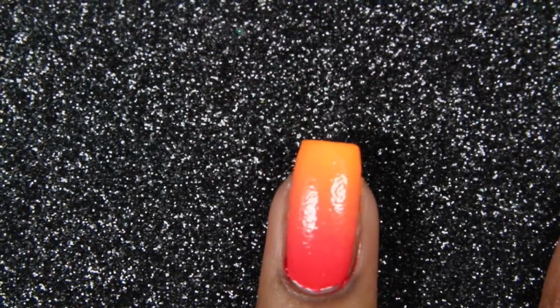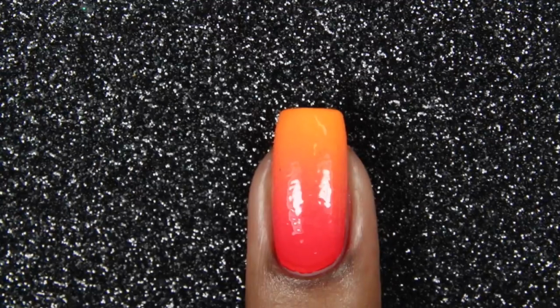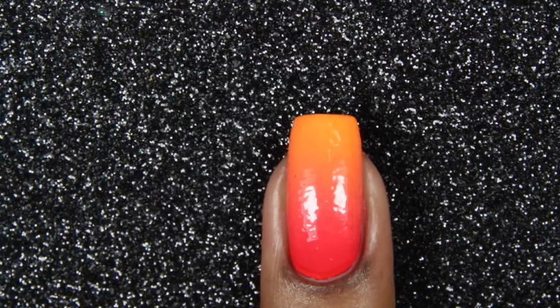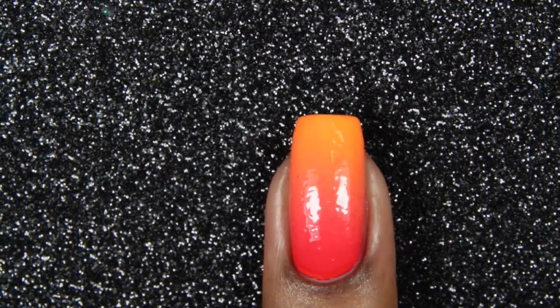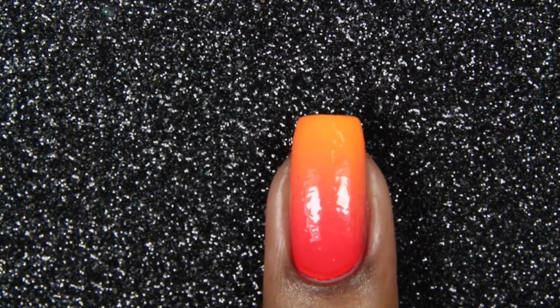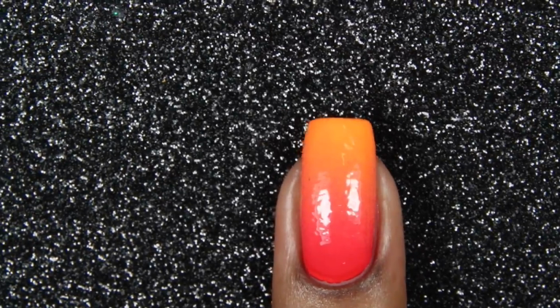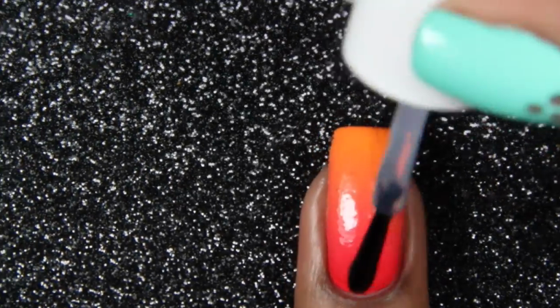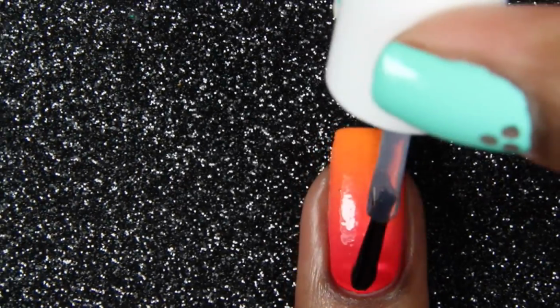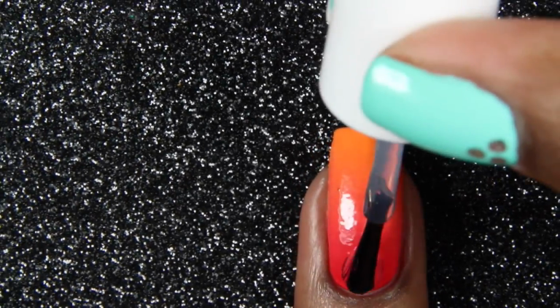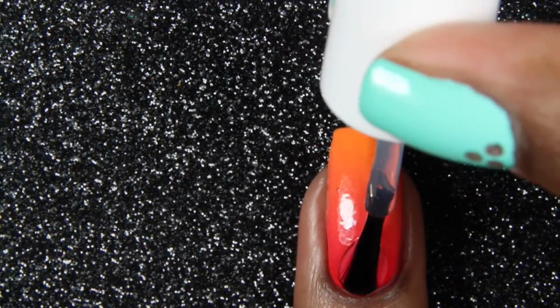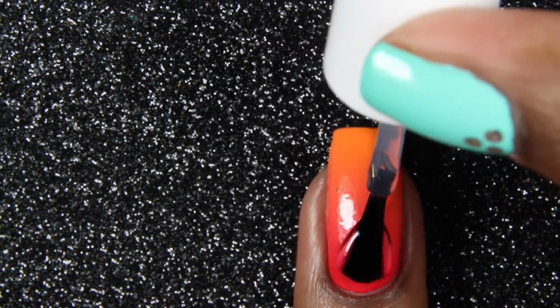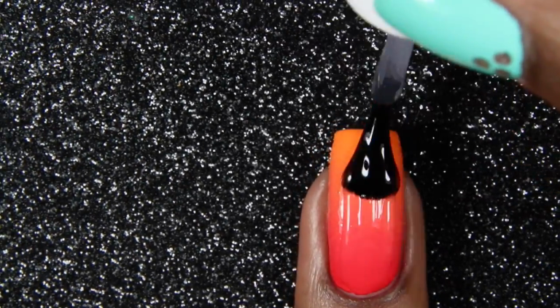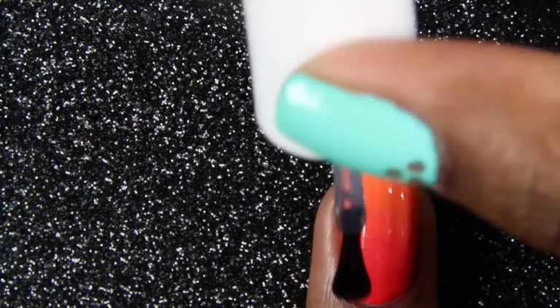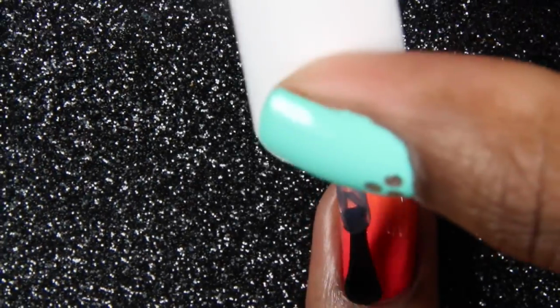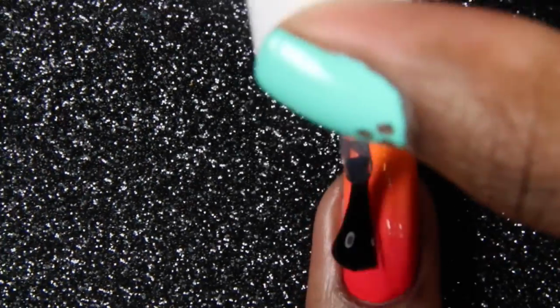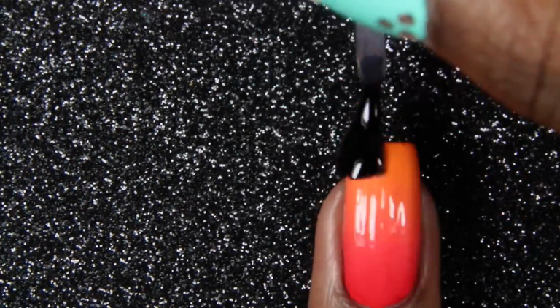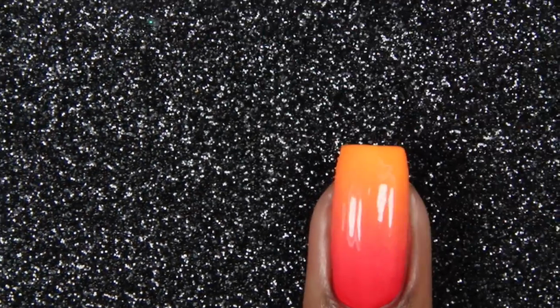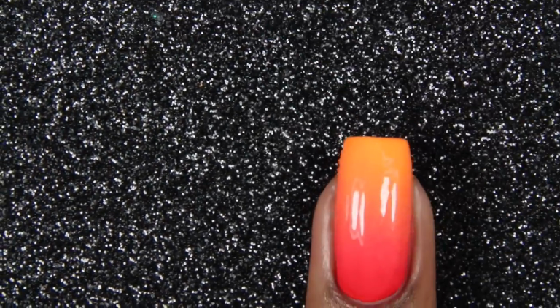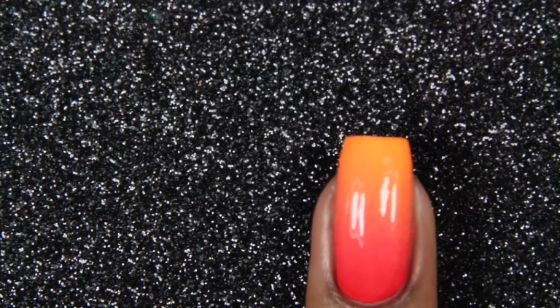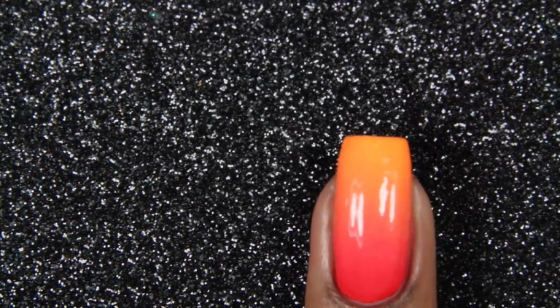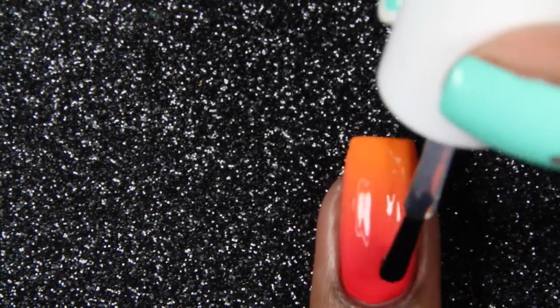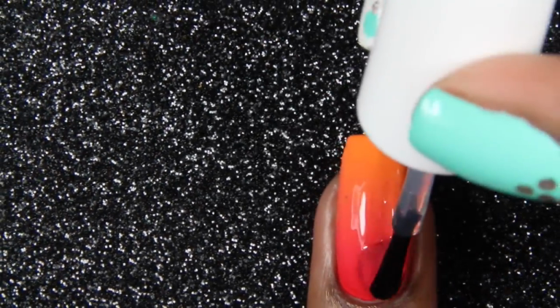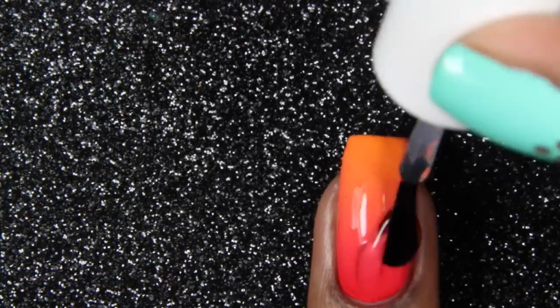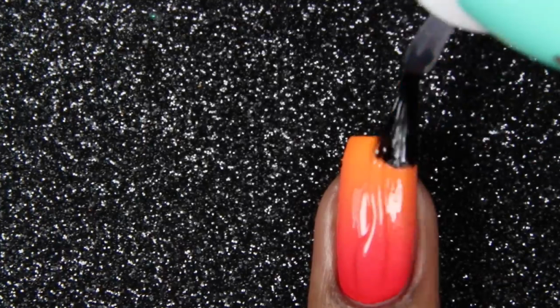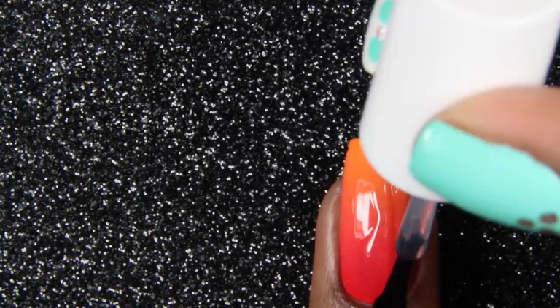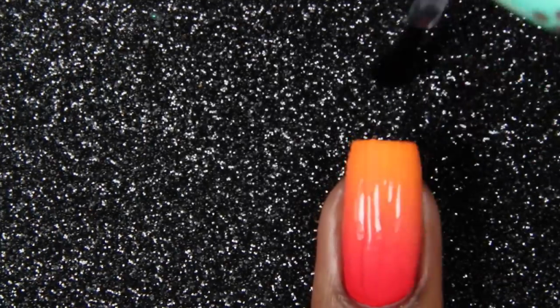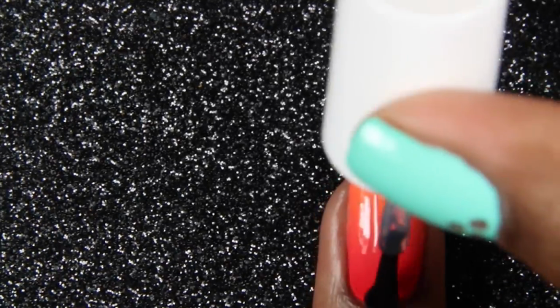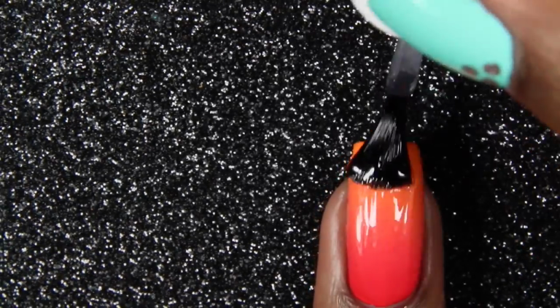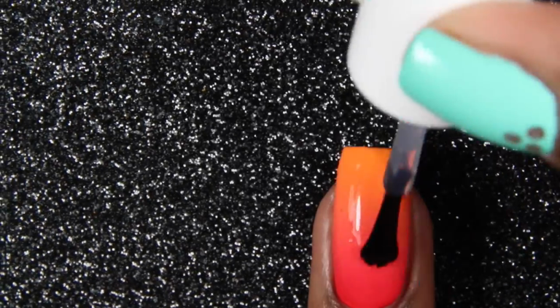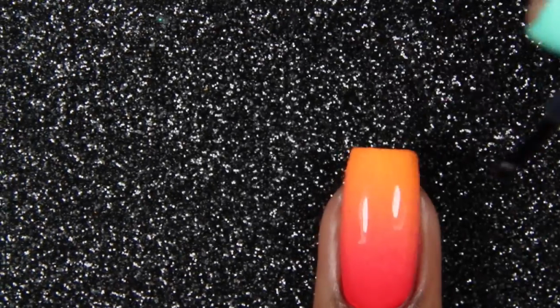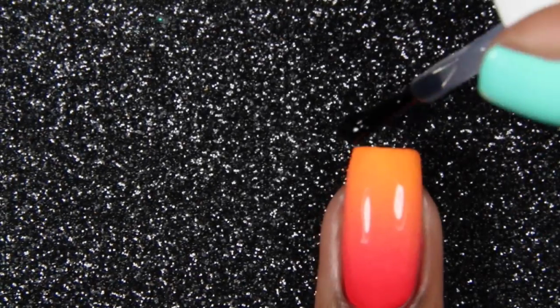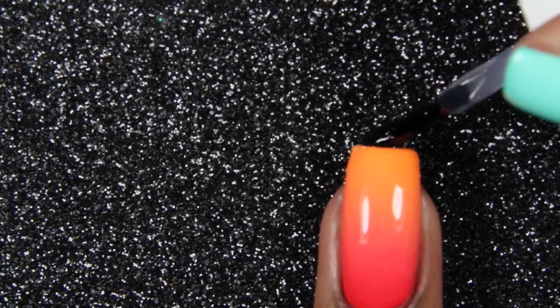Add your favorite top coat. Sorry, I'm moving everywhere — I'm trying to look into the viewfinder and paint at the same time.